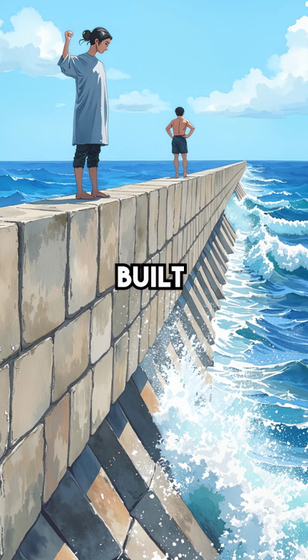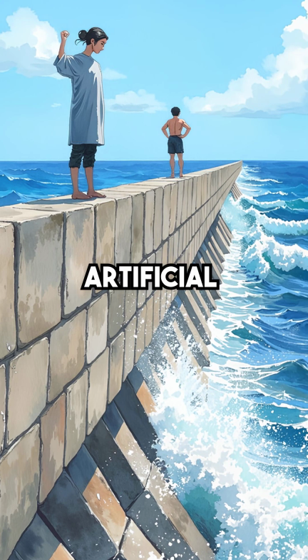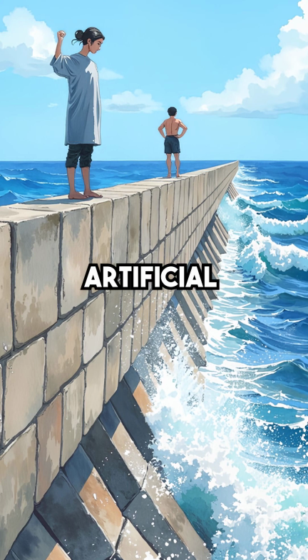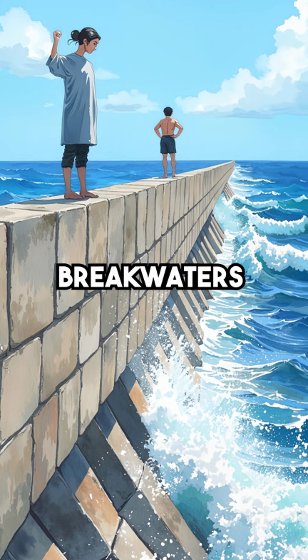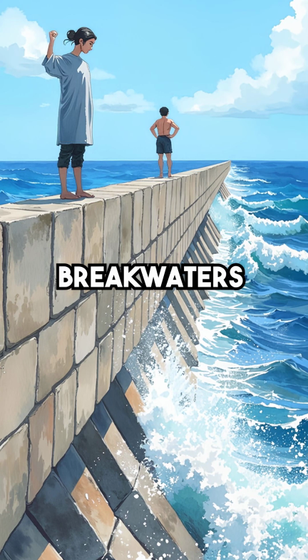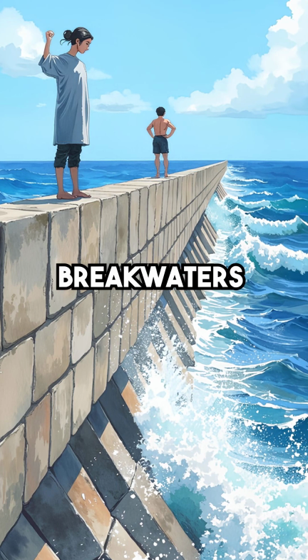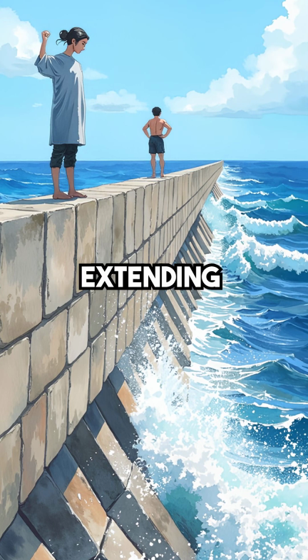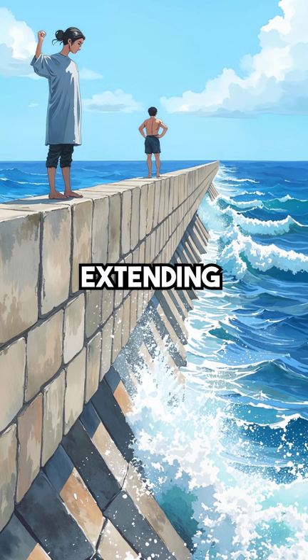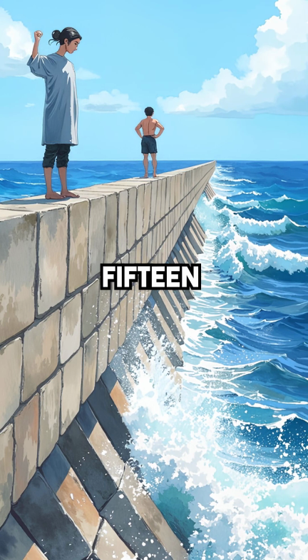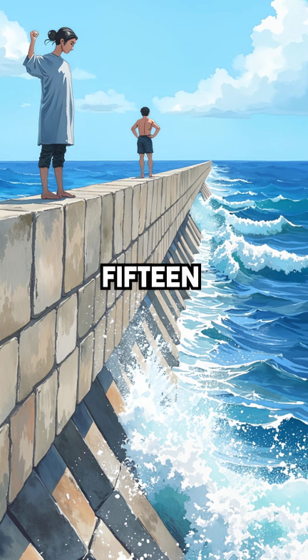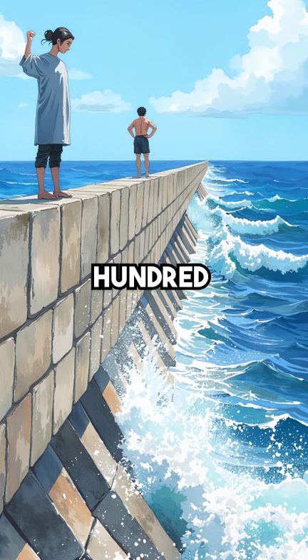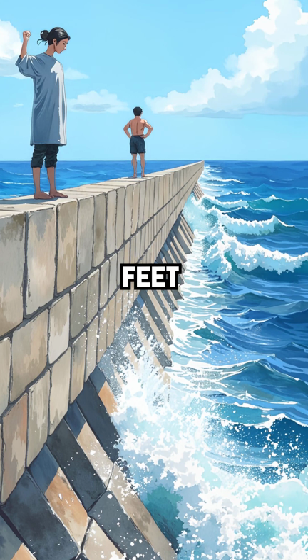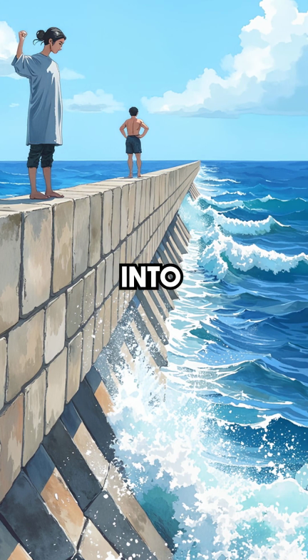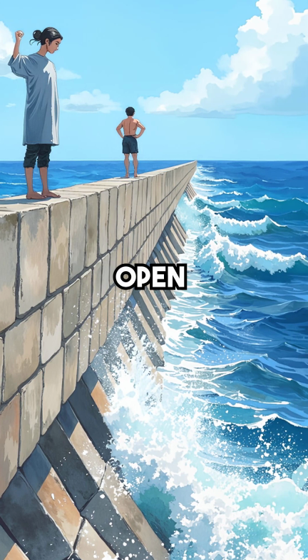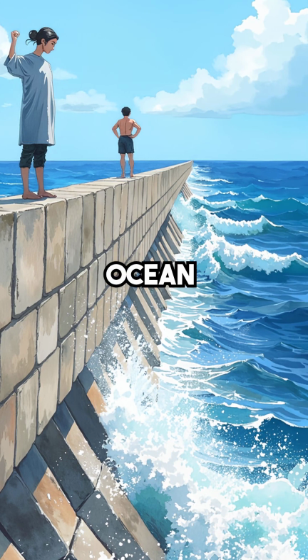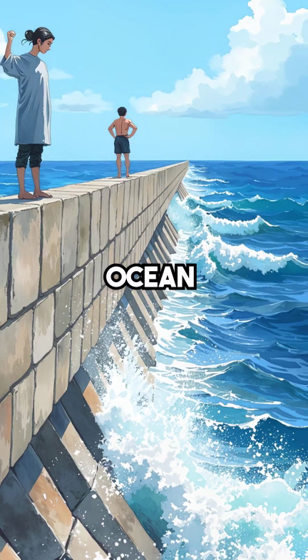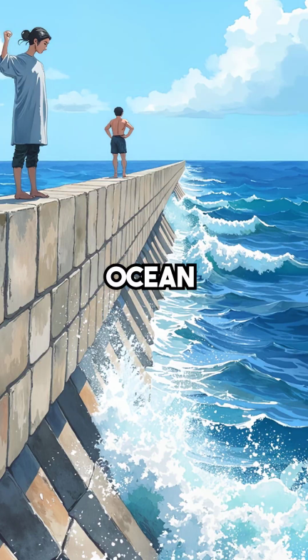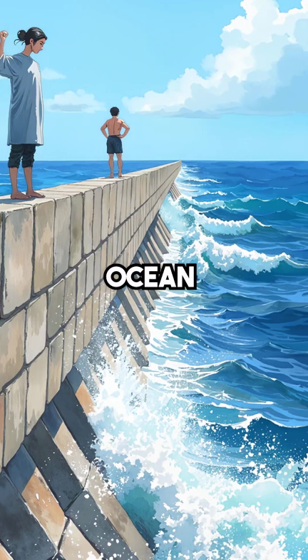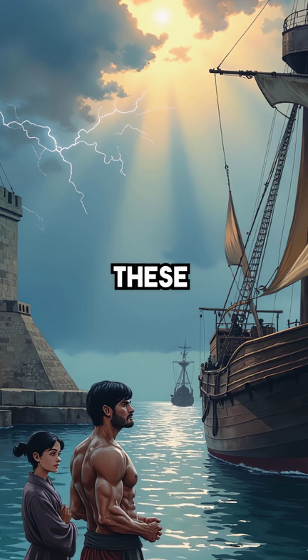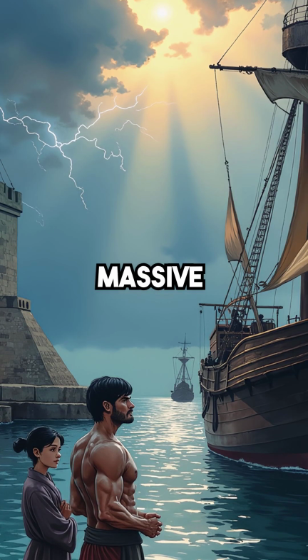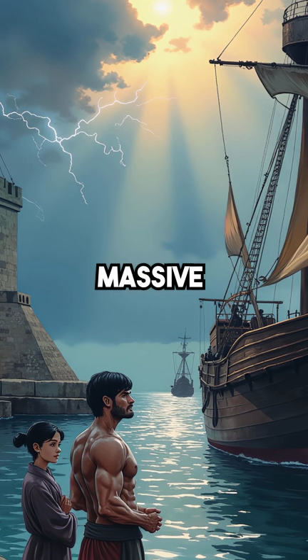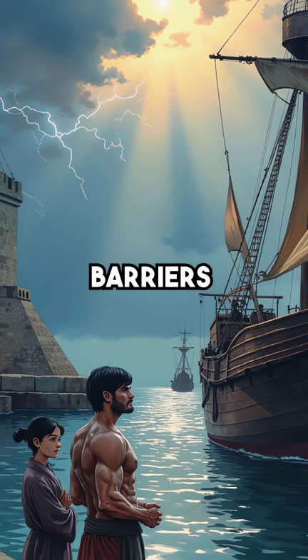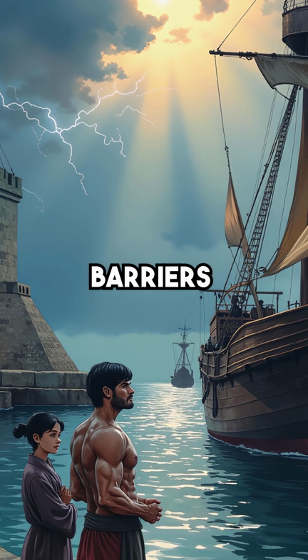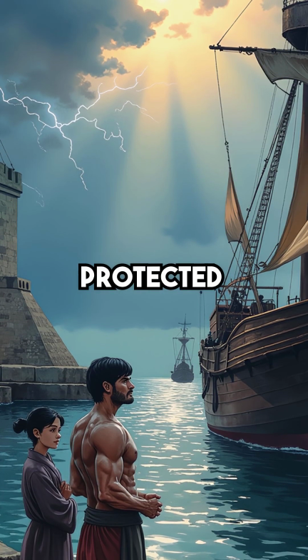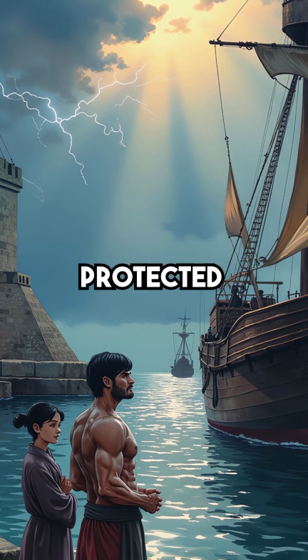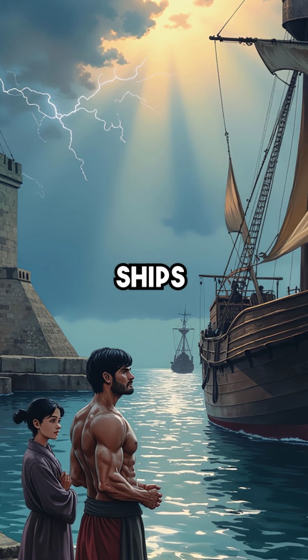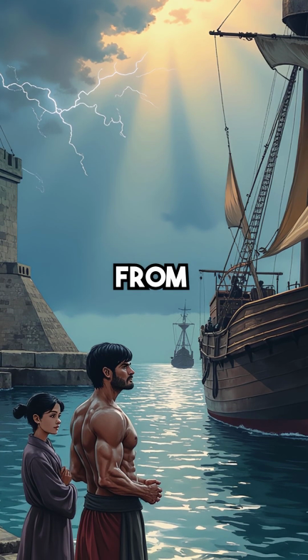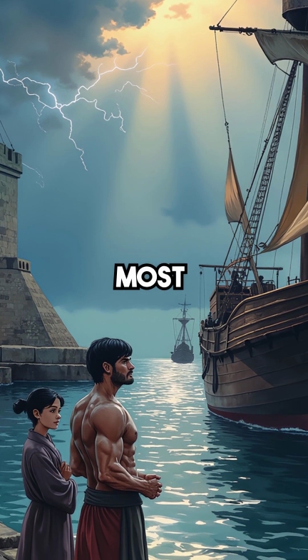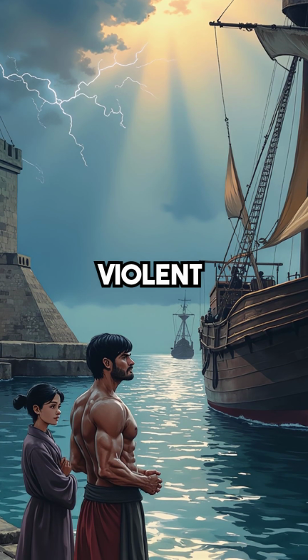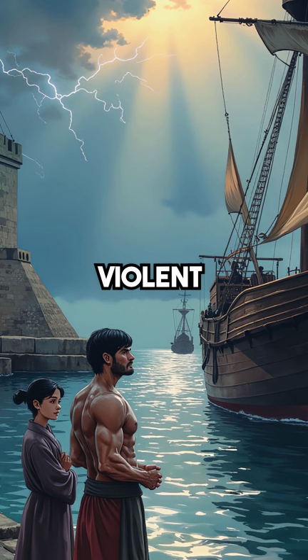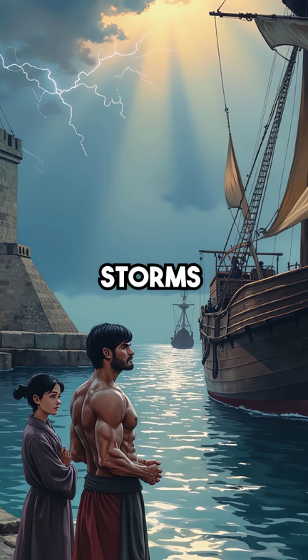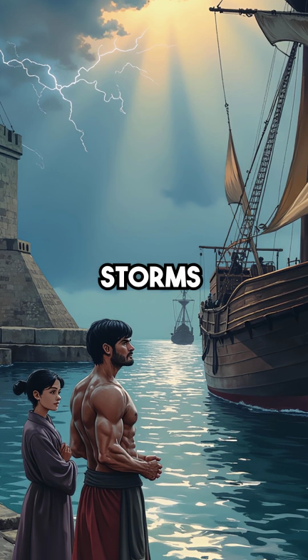Third, they built artificial breakwaters extending 1,500 feet into open ocean. These massive barriers protected ships from the most violent storms.